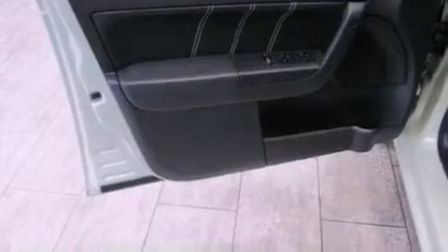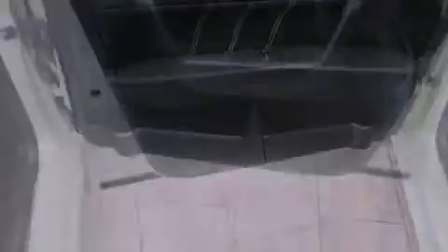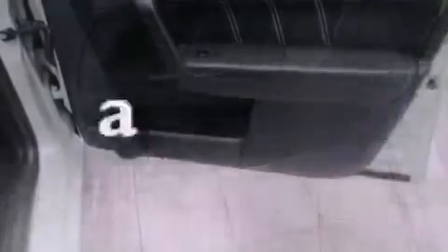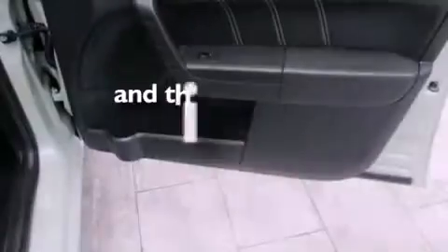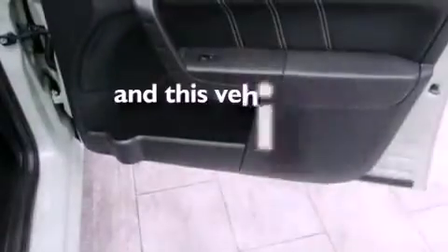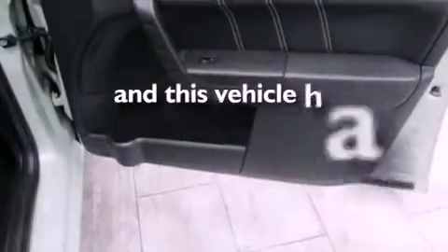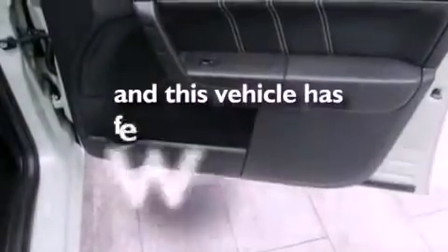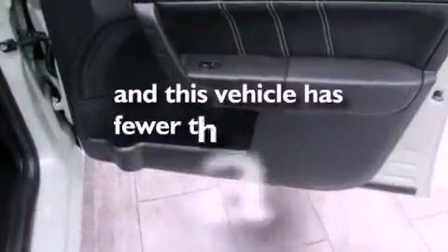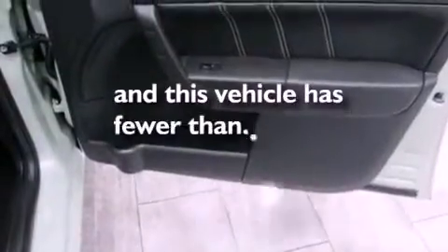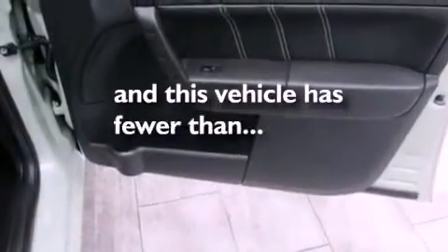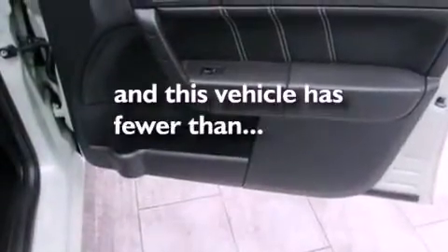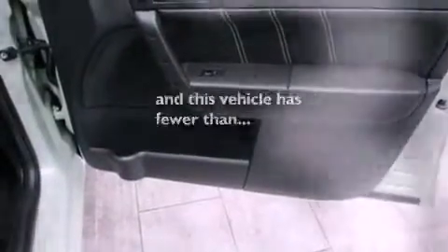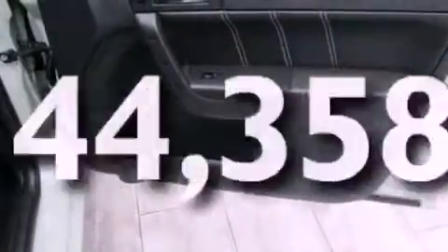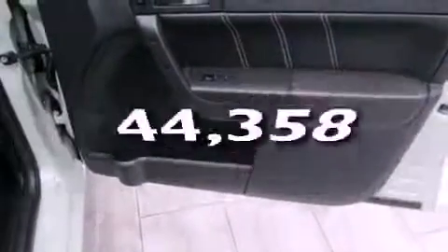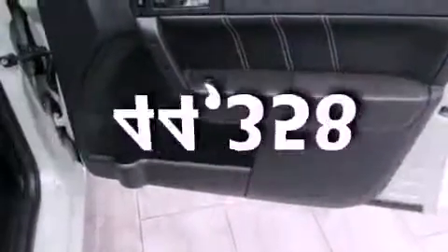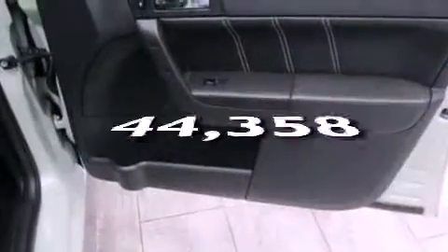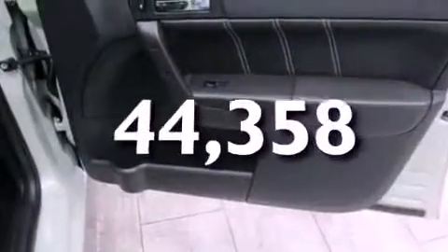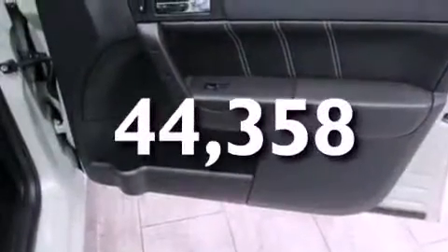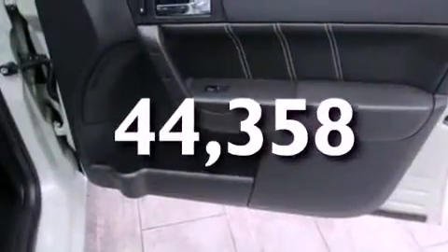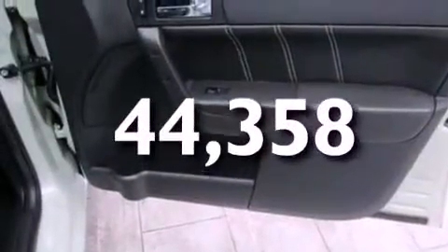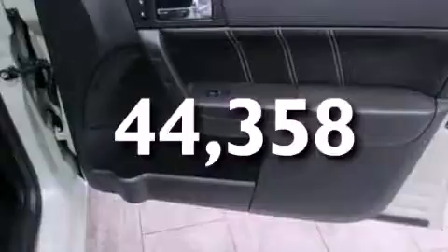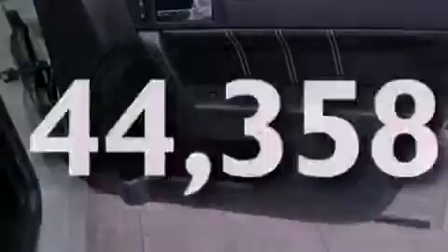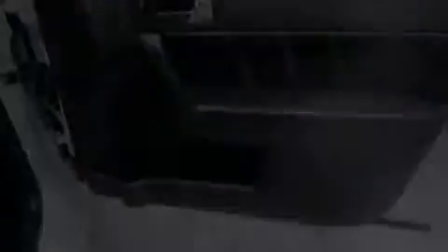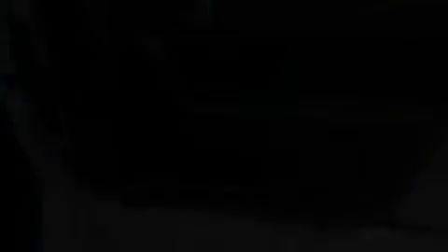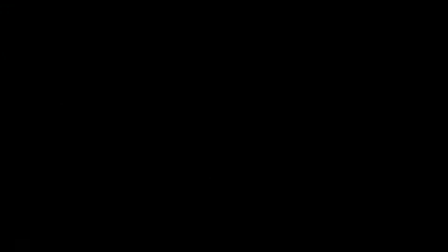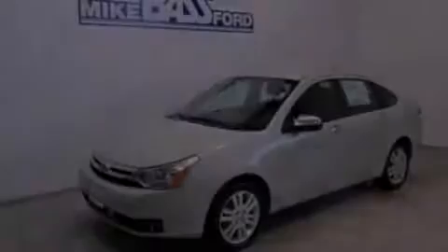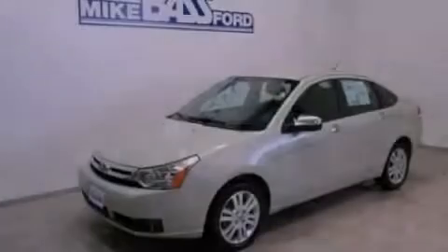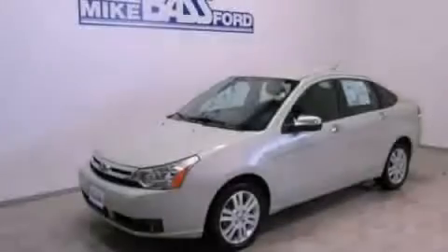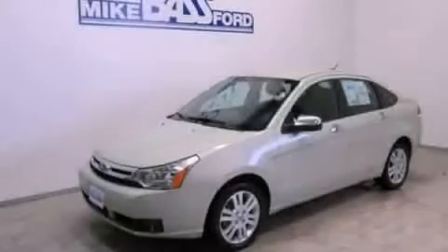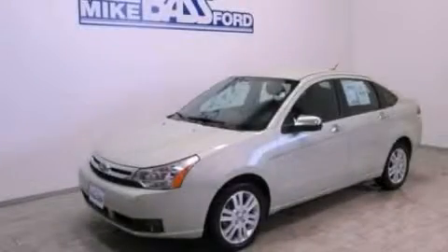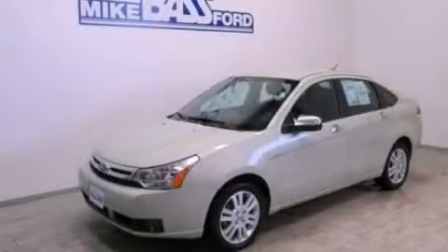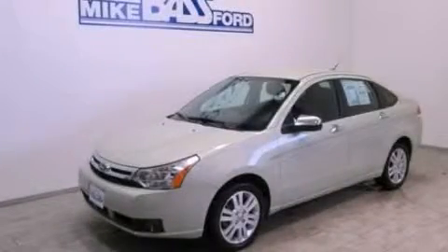Anna's vehicle has fewer than 45,000 miles on the odometer. This vehicle is sure to sell fast. Call and arrange your test drive today.